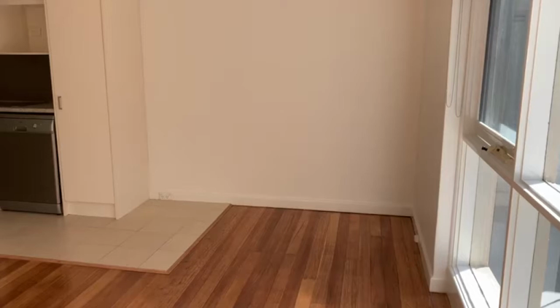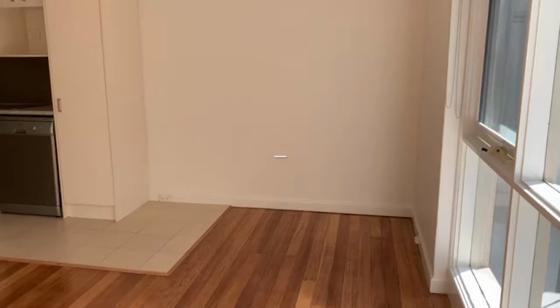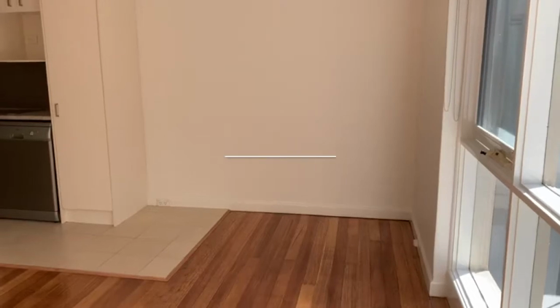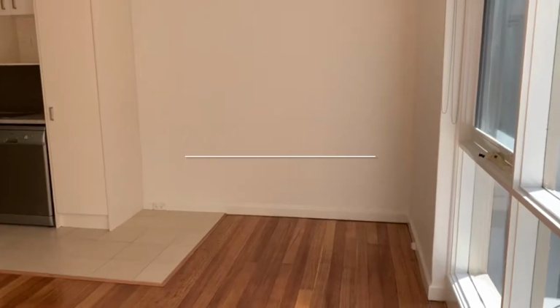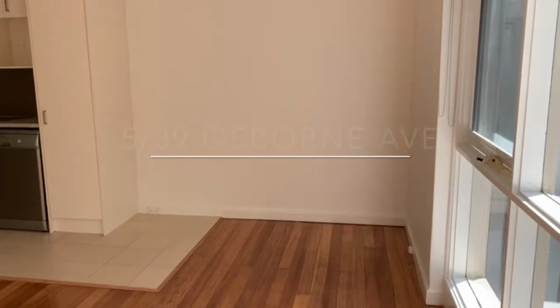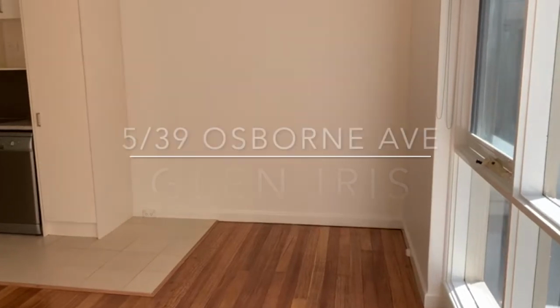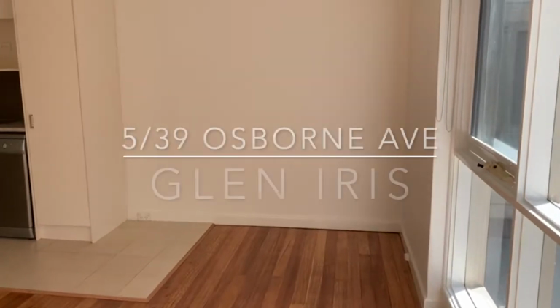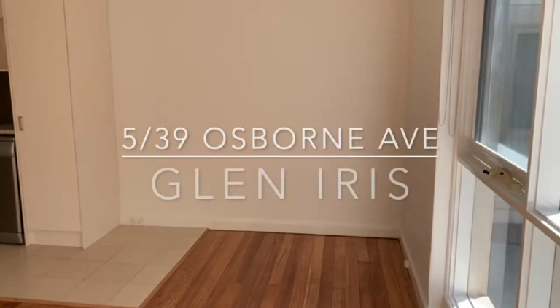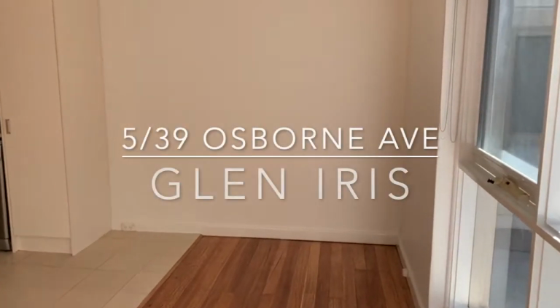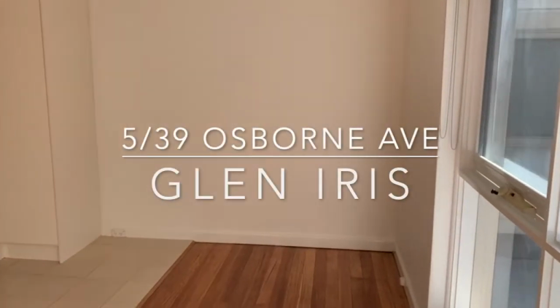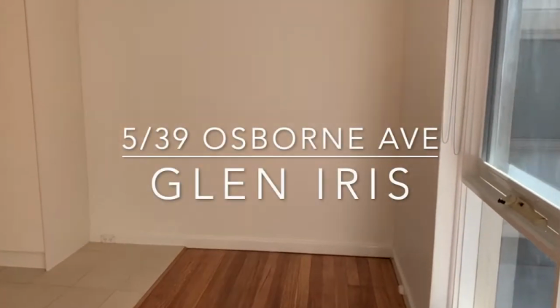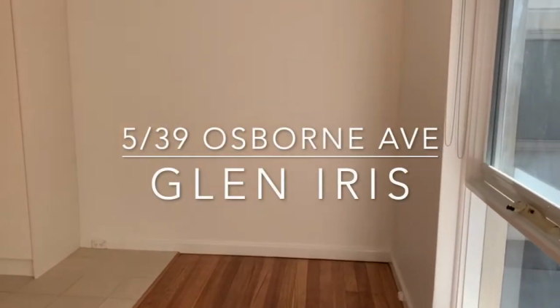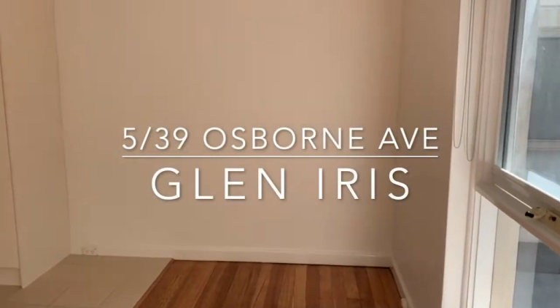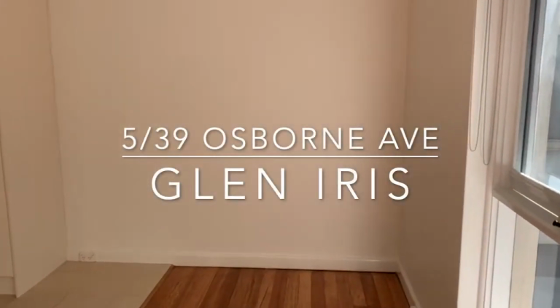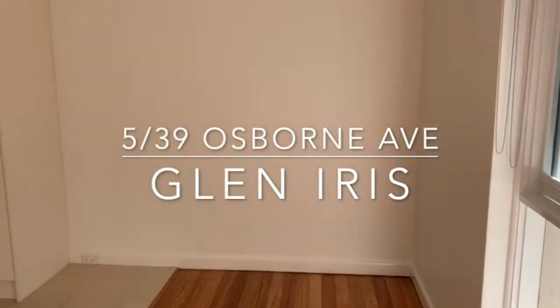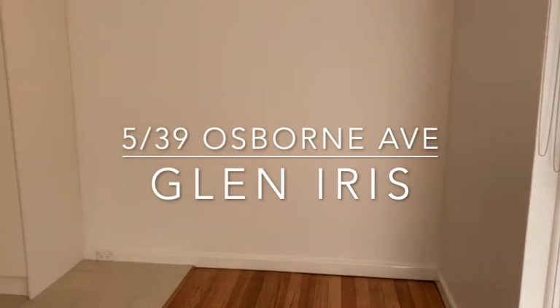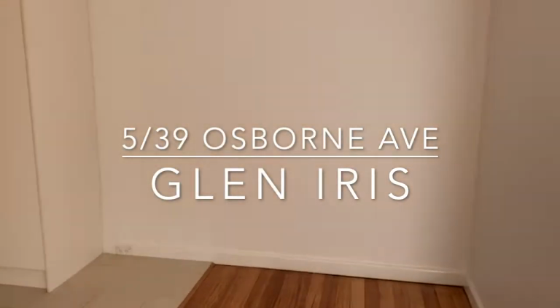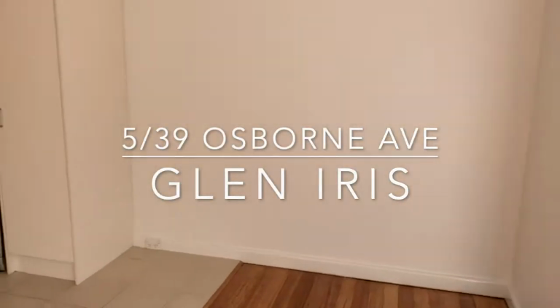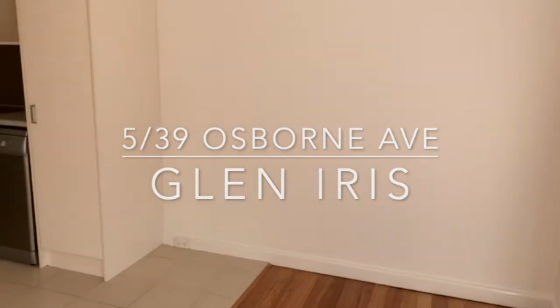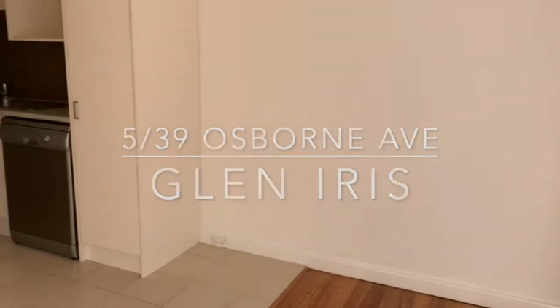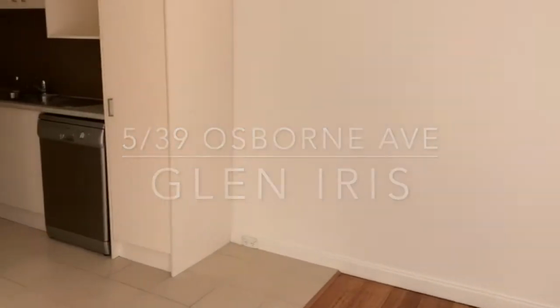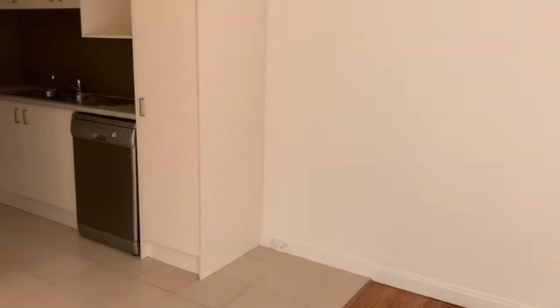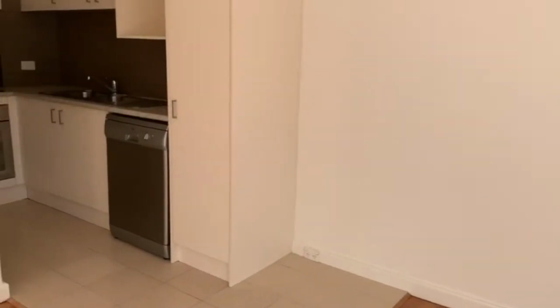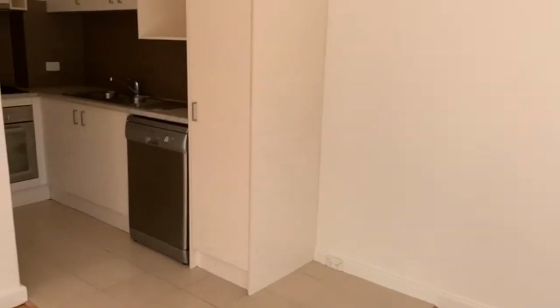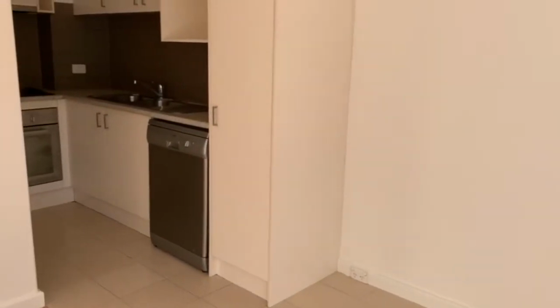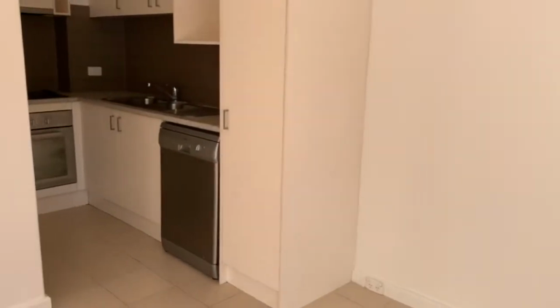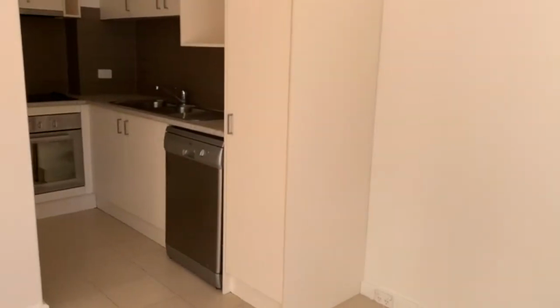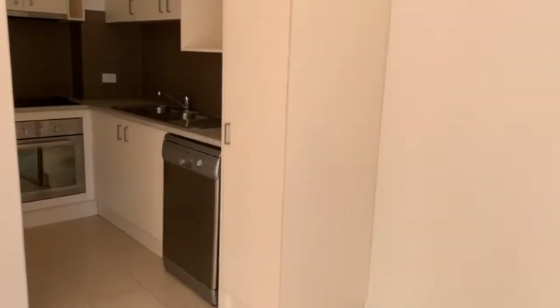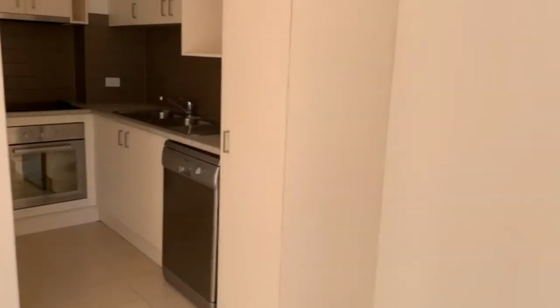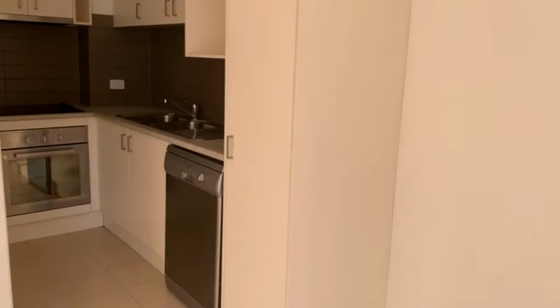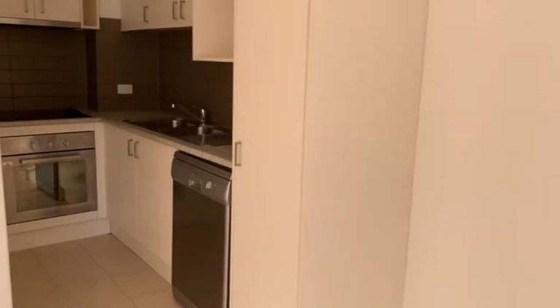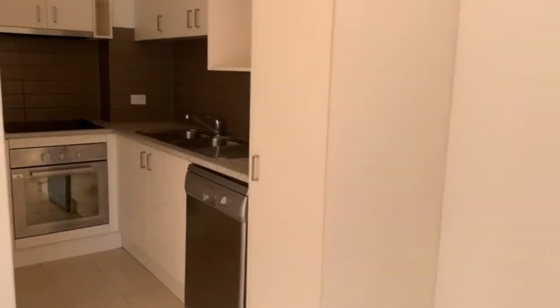Welcome to 5 of 39 Osborne Avenue, Glen Iris. Today we're featuring a one bedroom apartment.